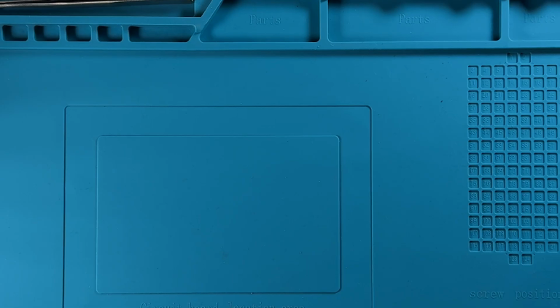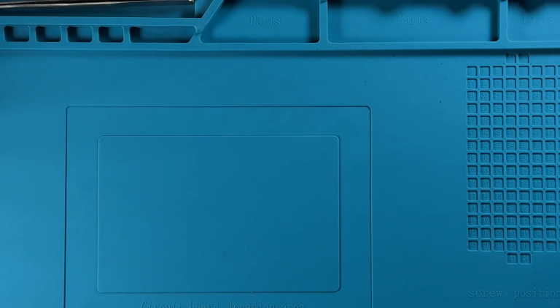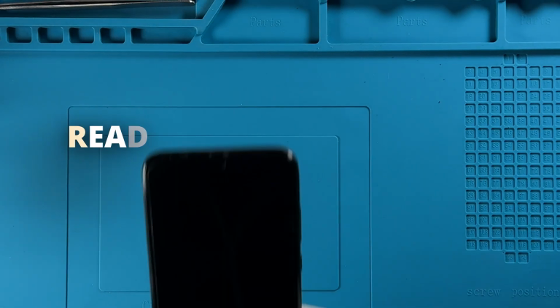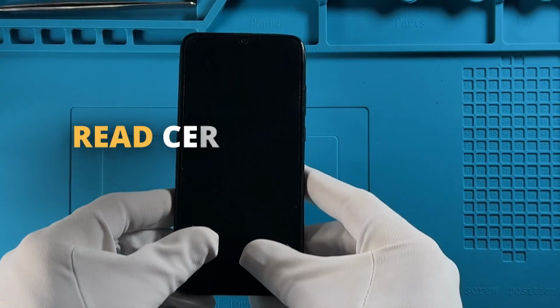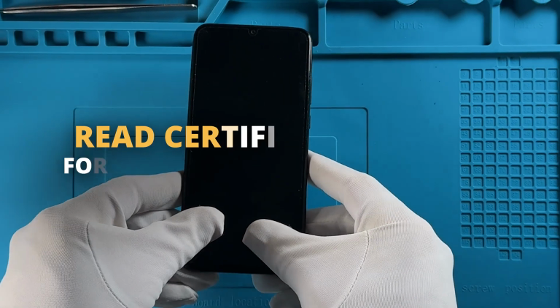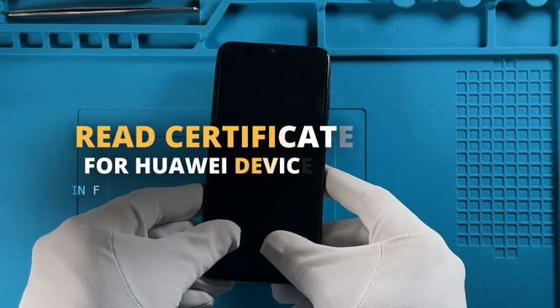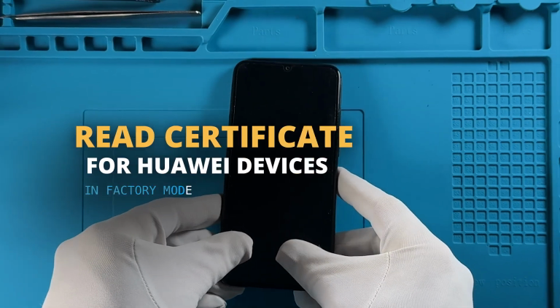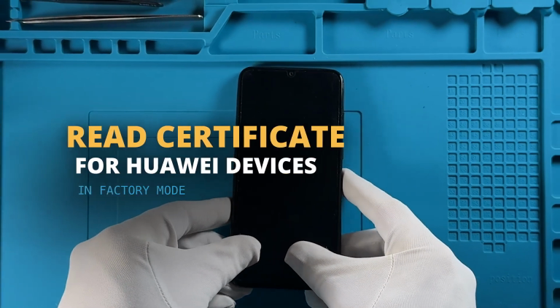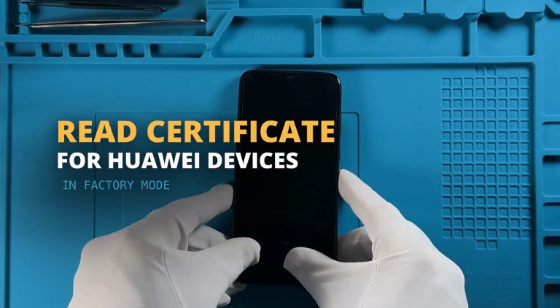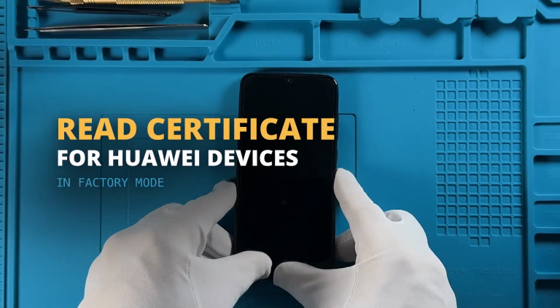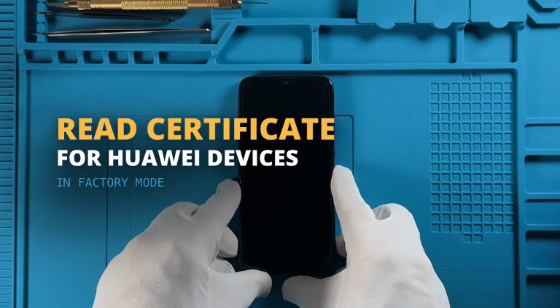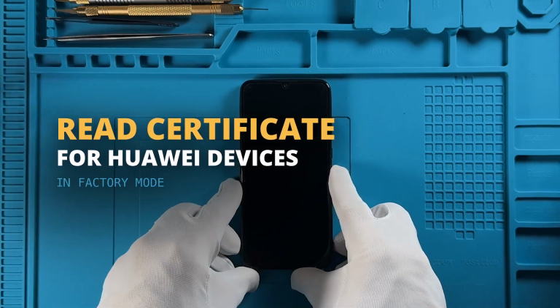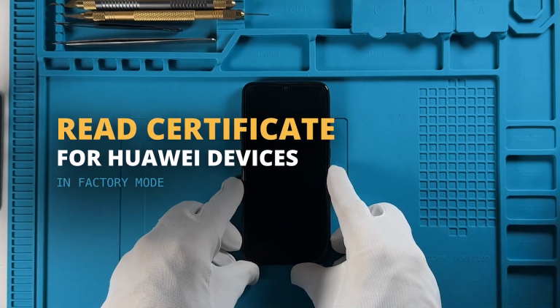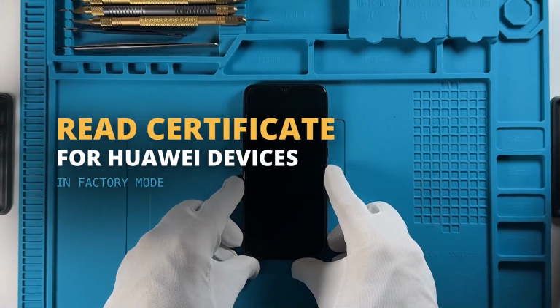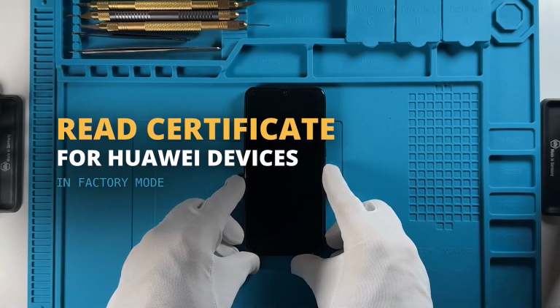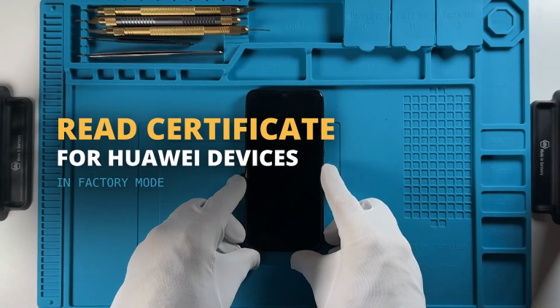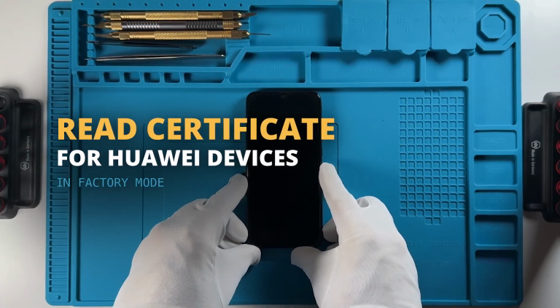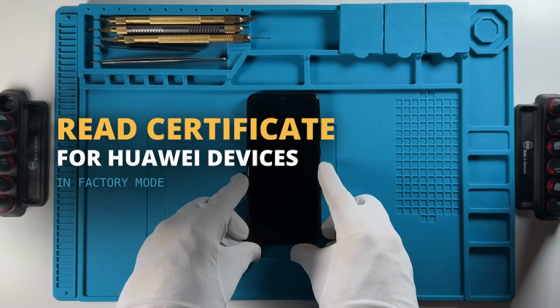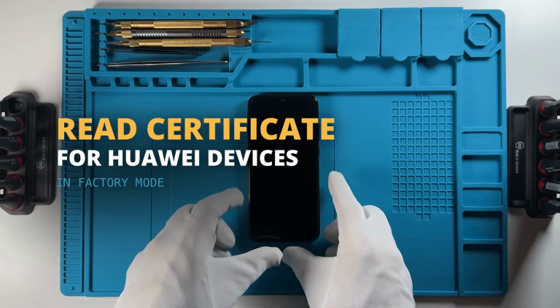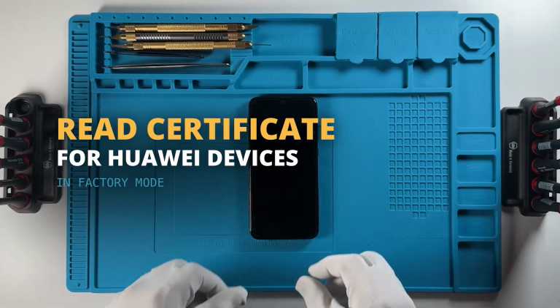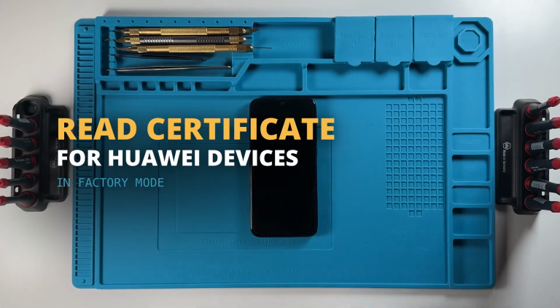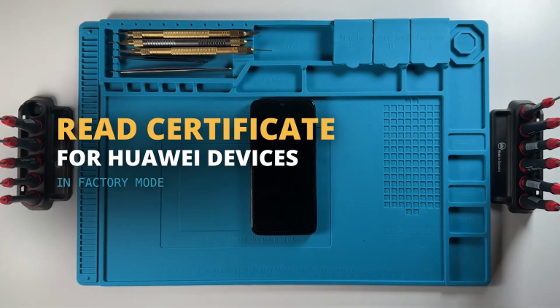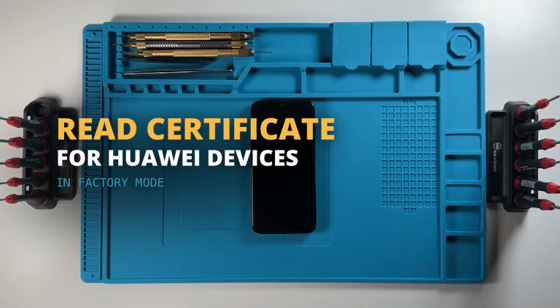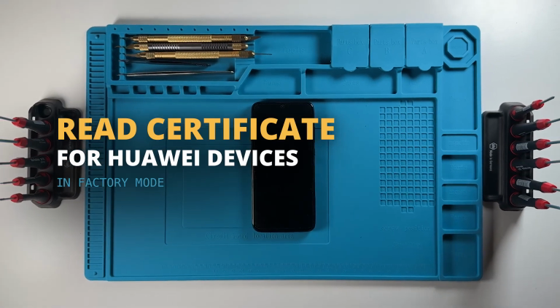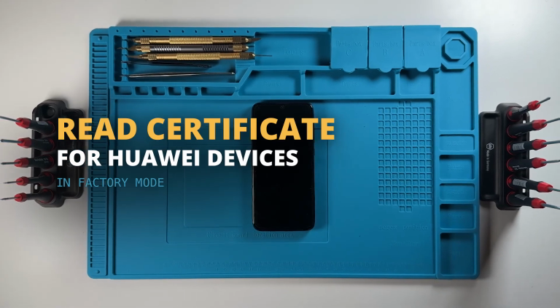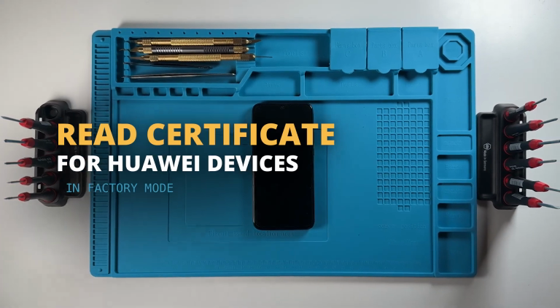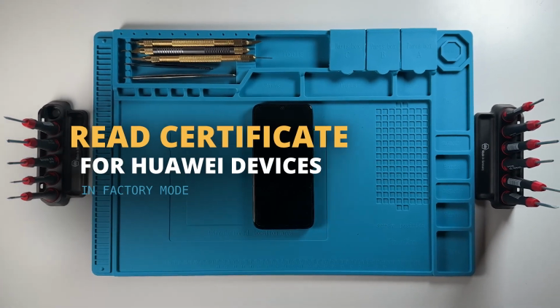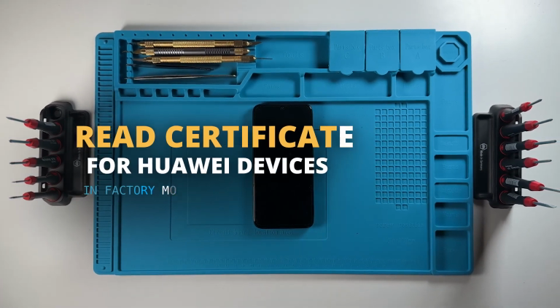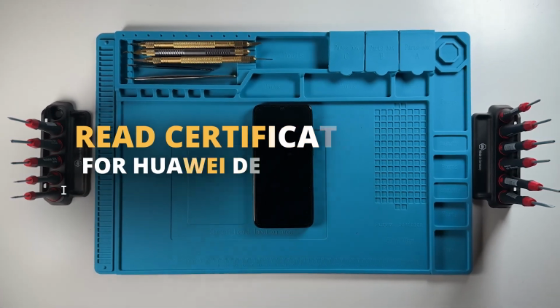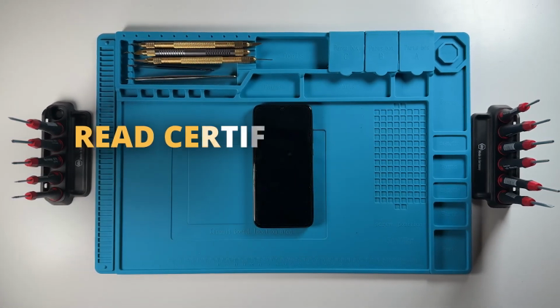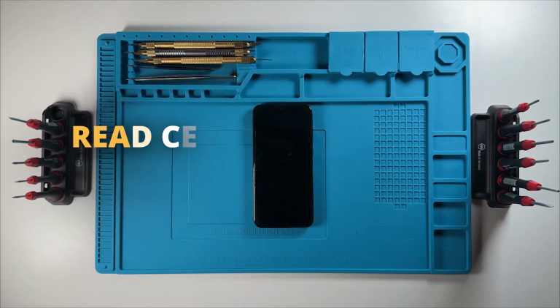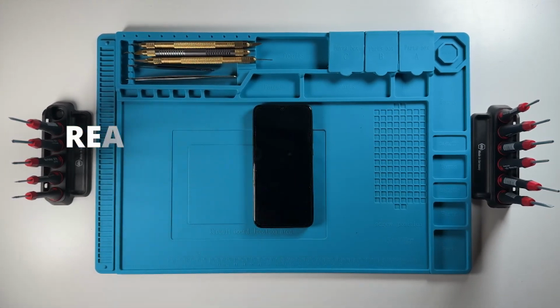Welcome. In this tutorial, we'll show you how to read certificates from a Huawei device using Chimera Tool.